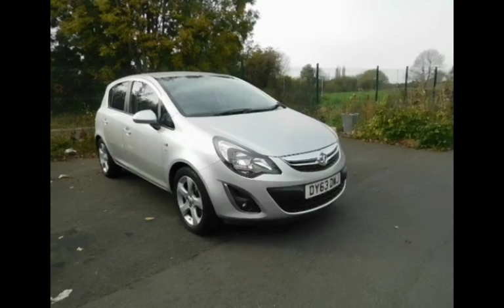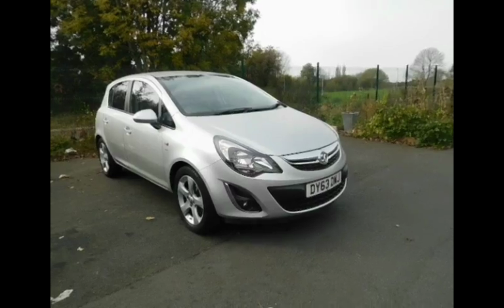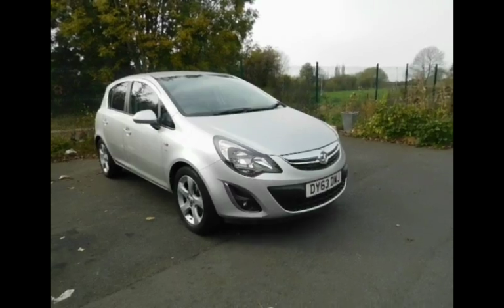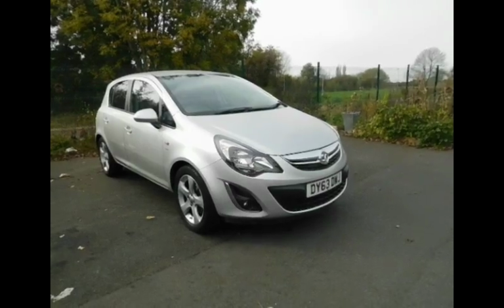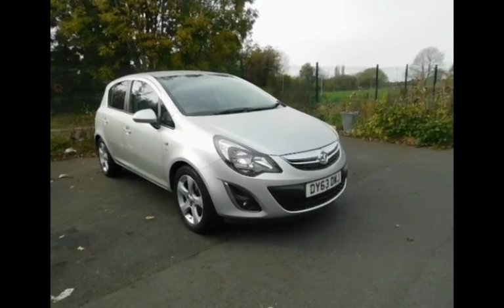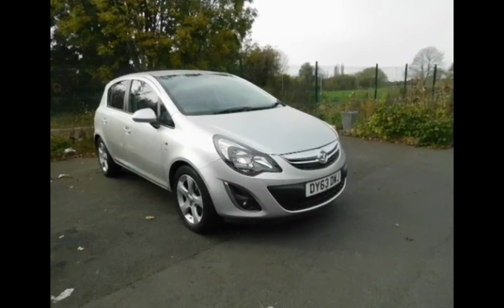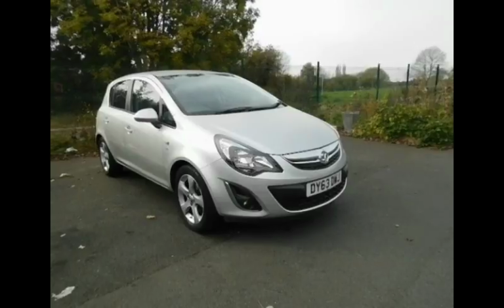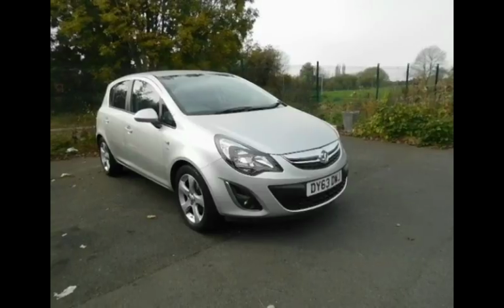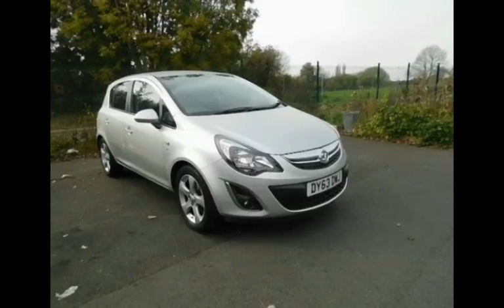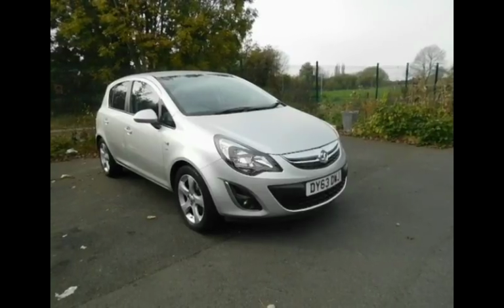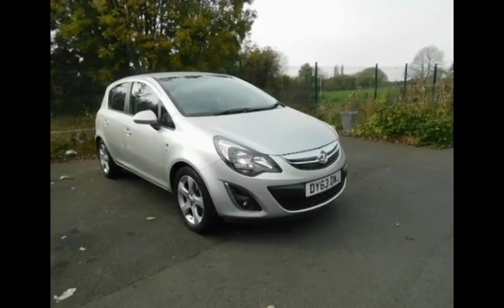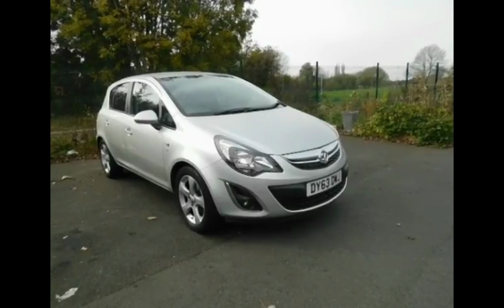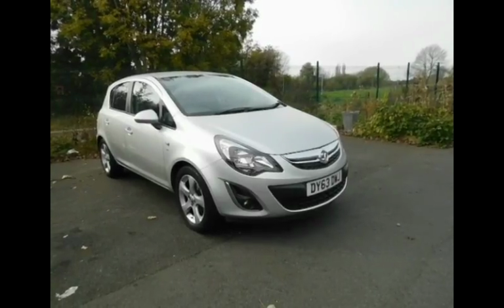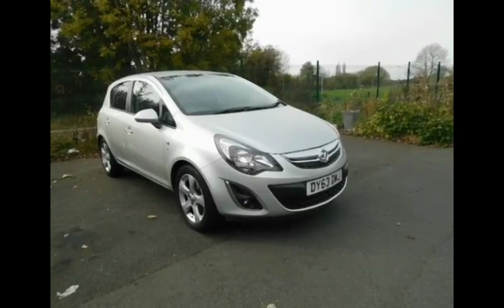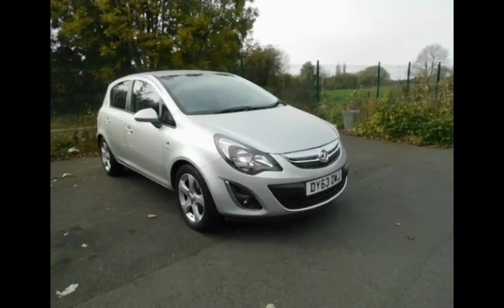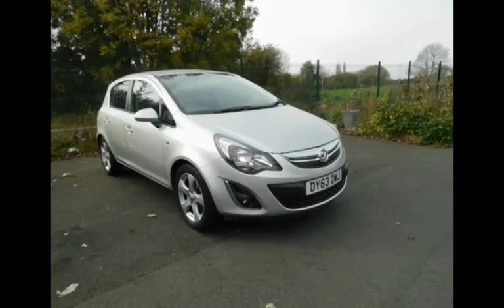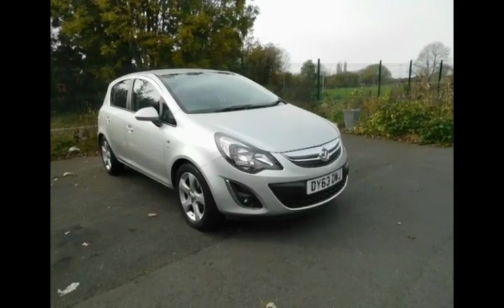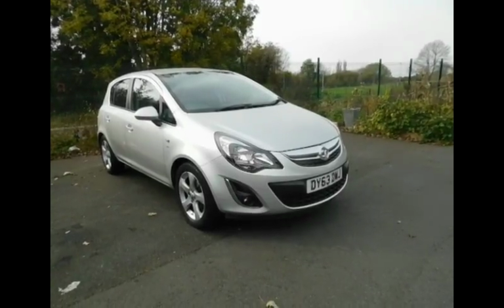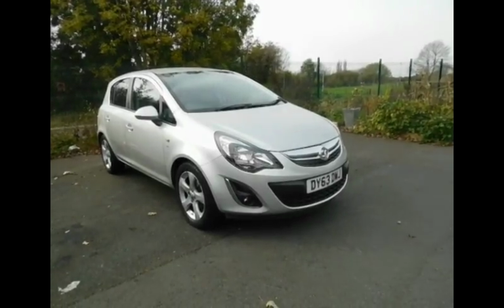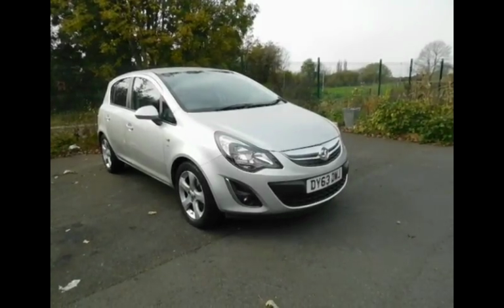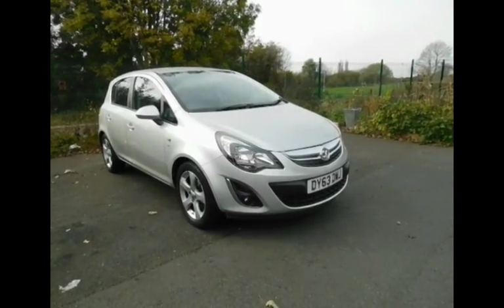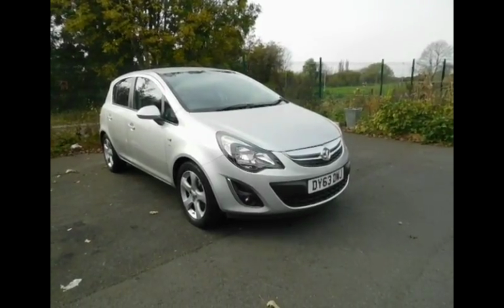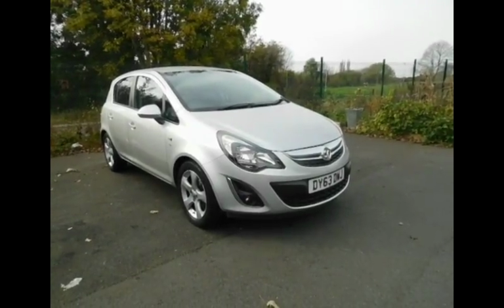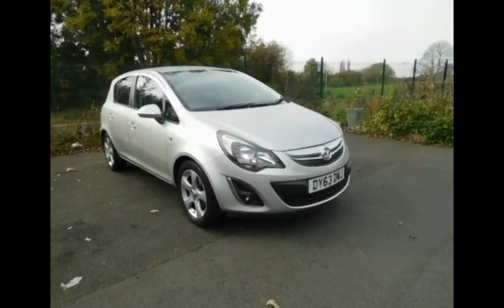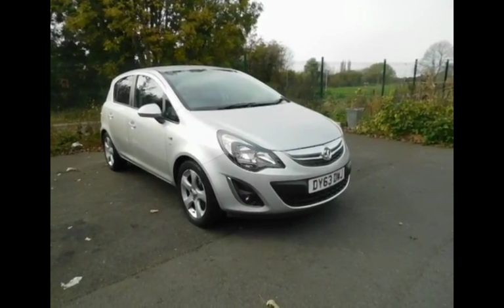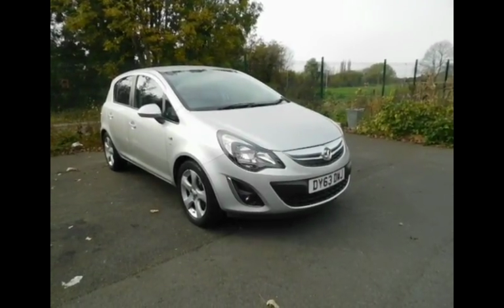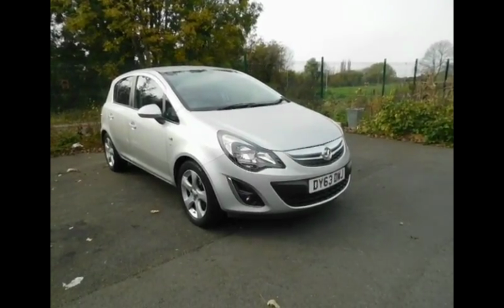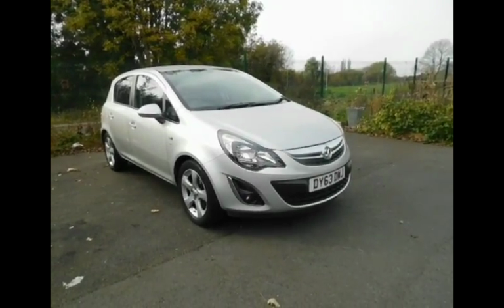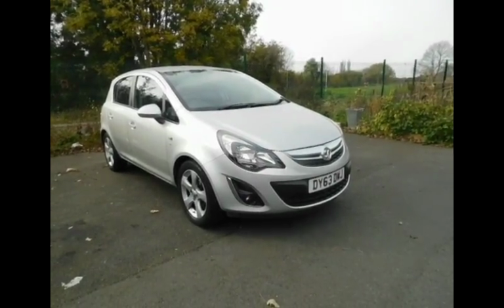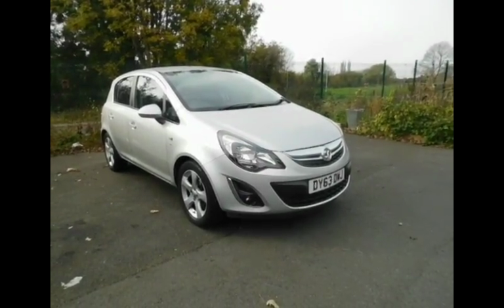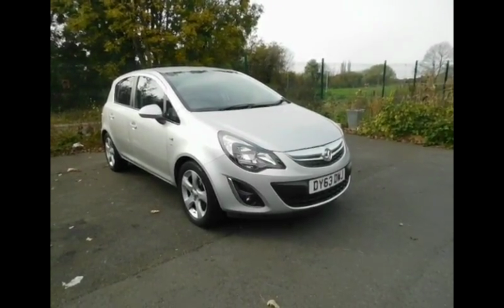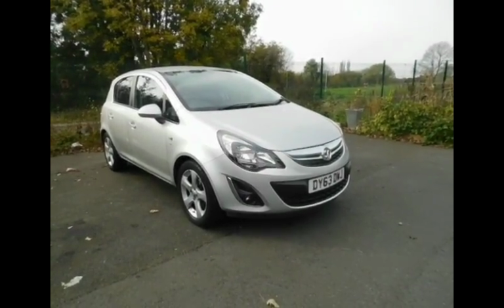Welcome to Now Vauxhall. Here today we have a lovely Vauxhall Corsa SXI with air conditioning, finished in the colour silver.